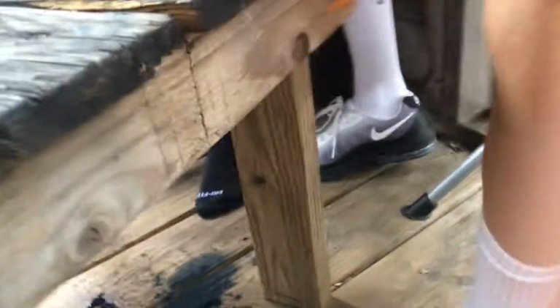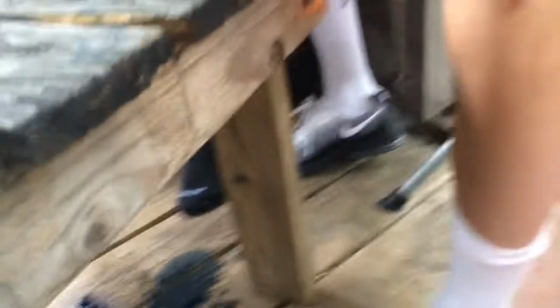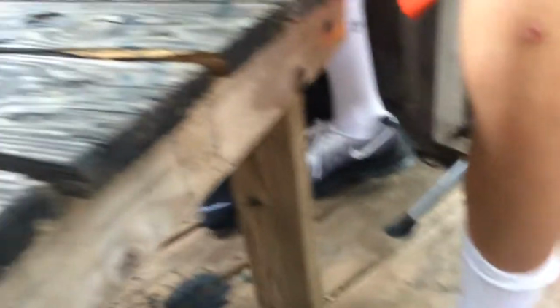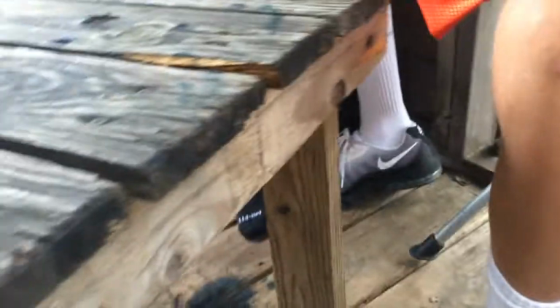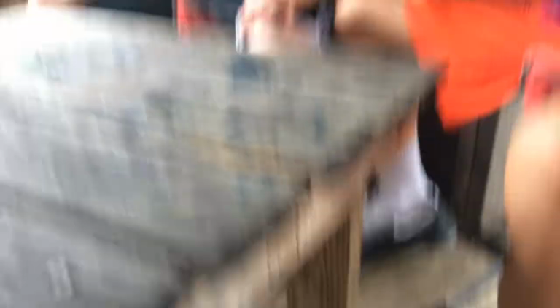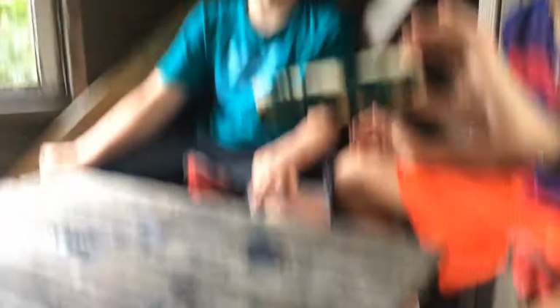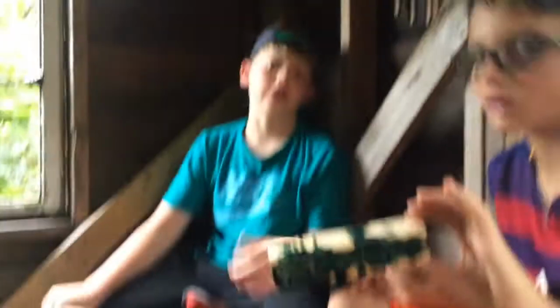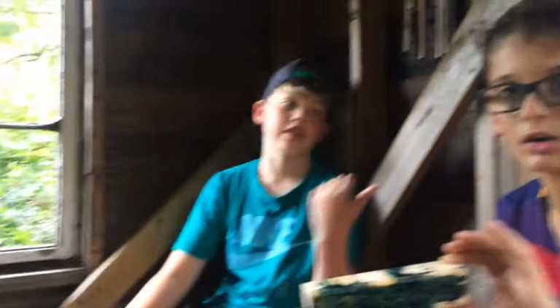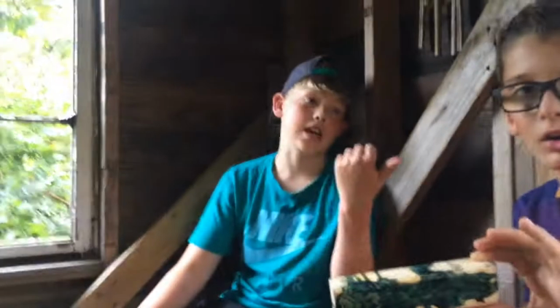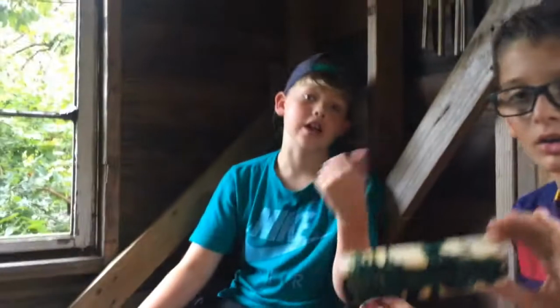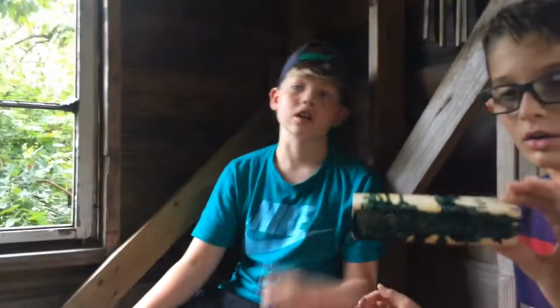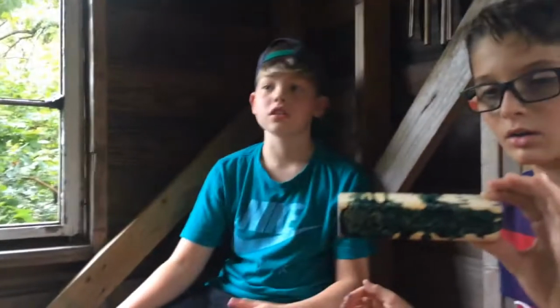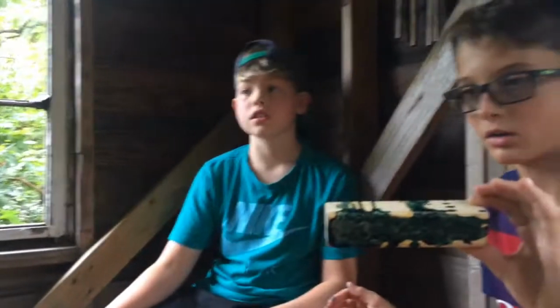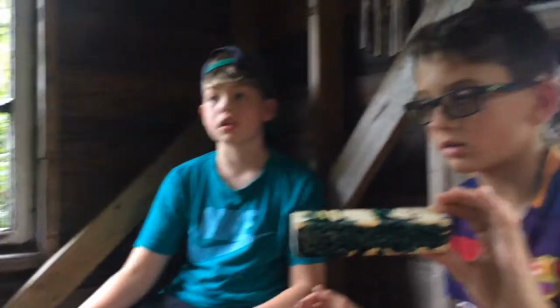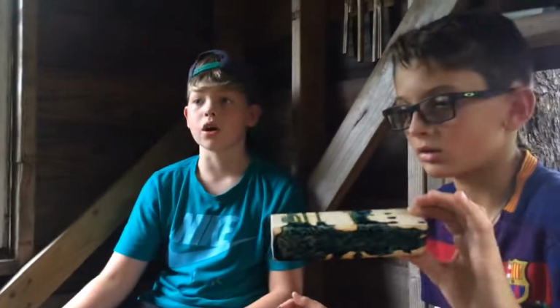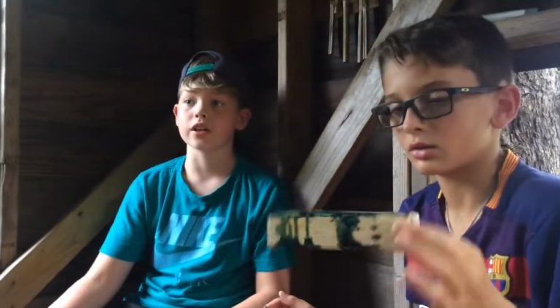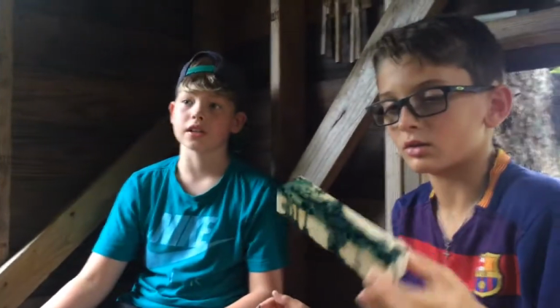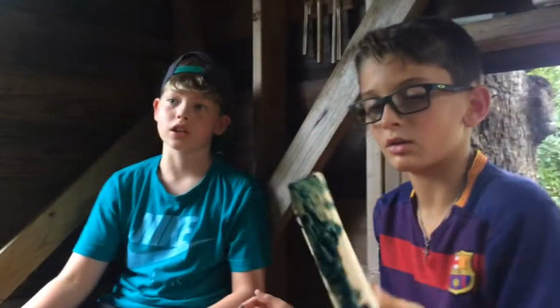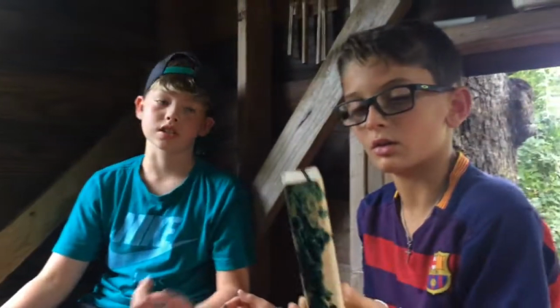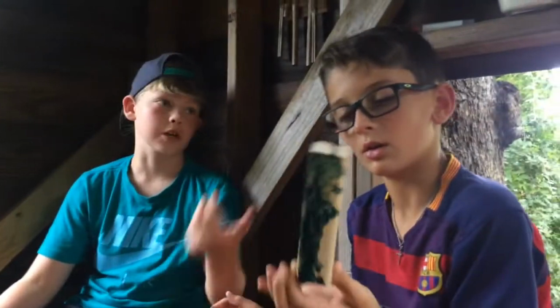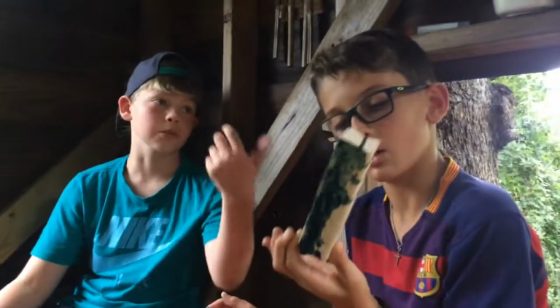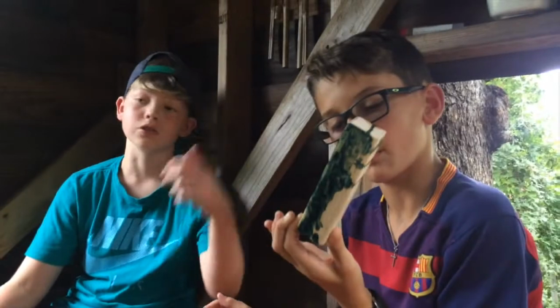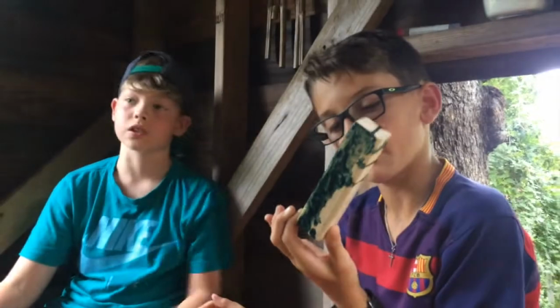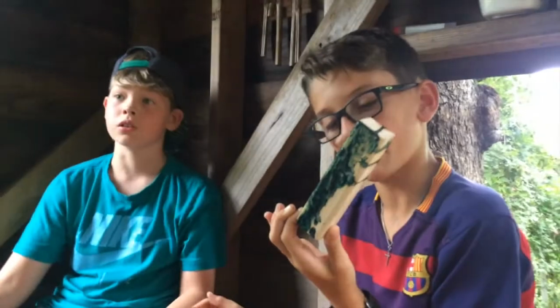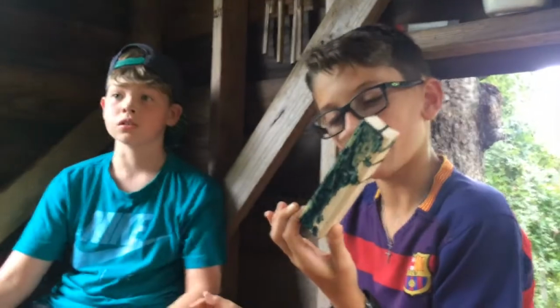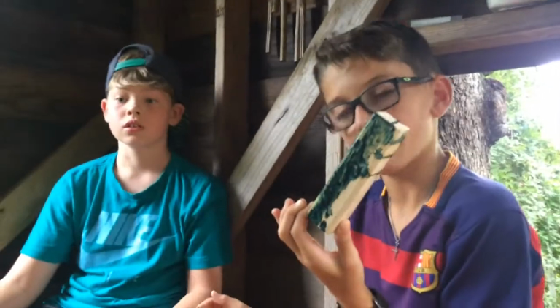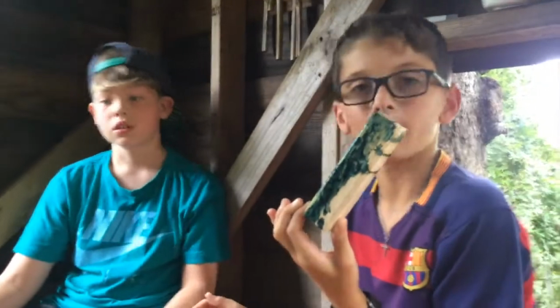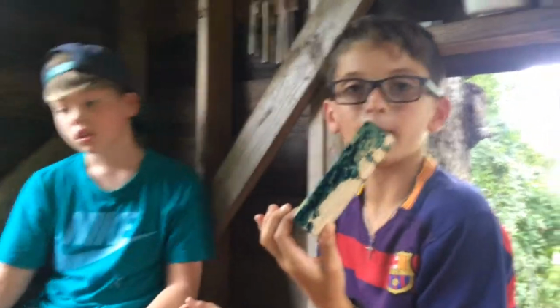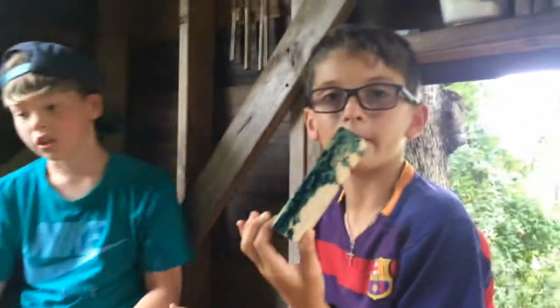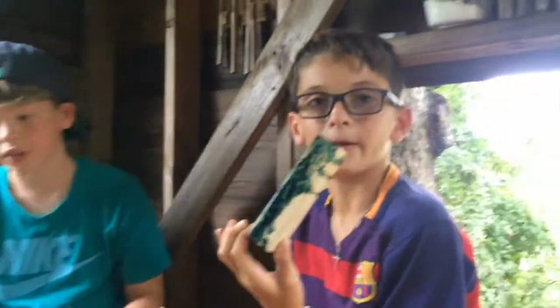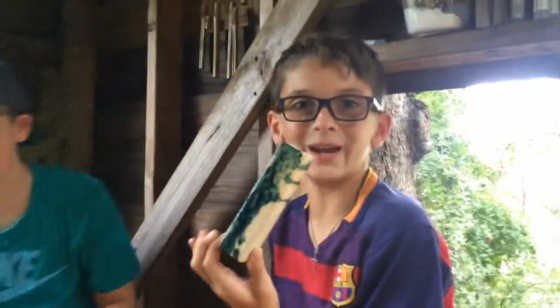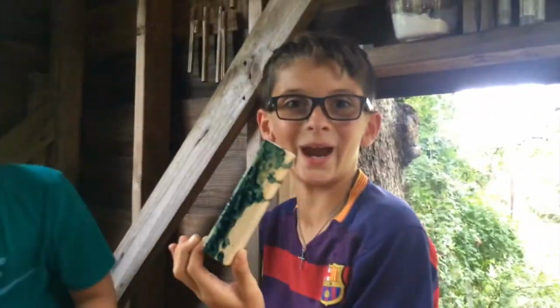Next up, we're going to be coloring his hair. He said he wanted to color his hair blue, so here we go!